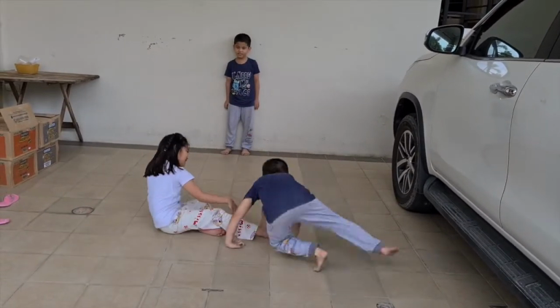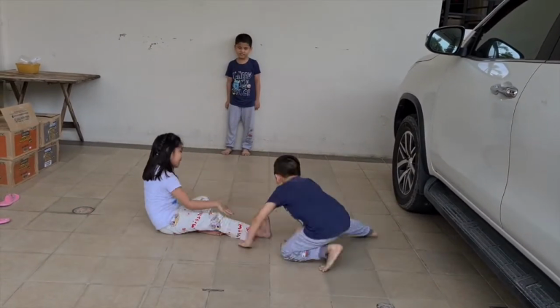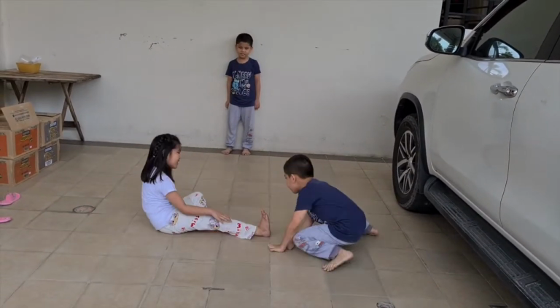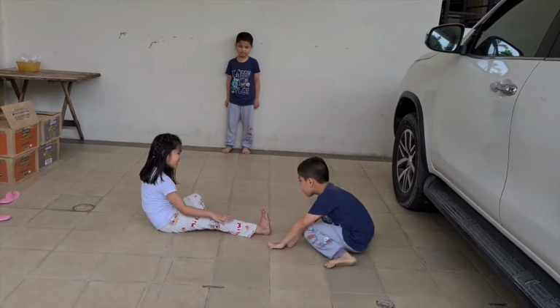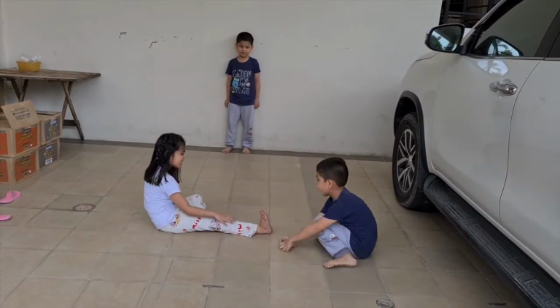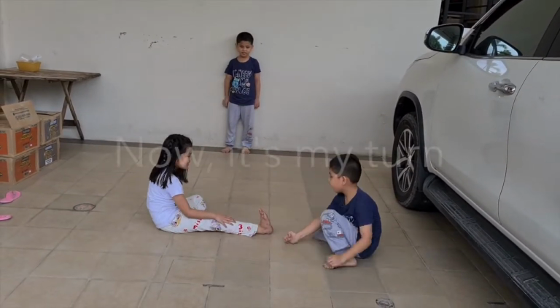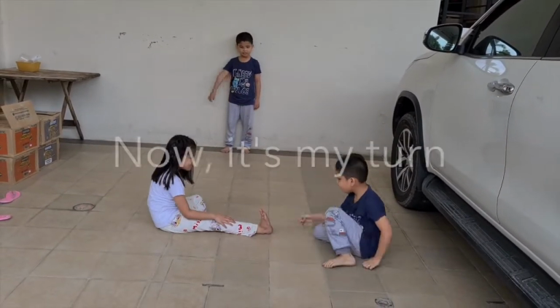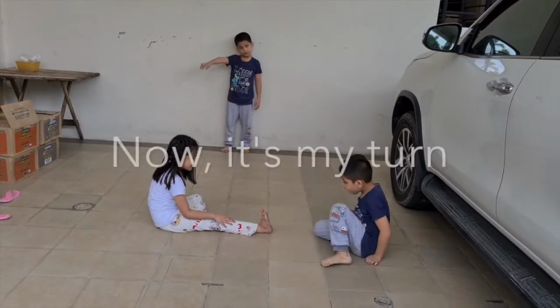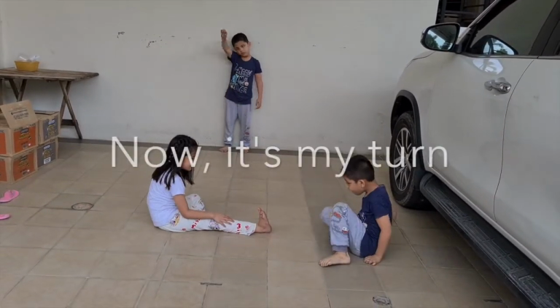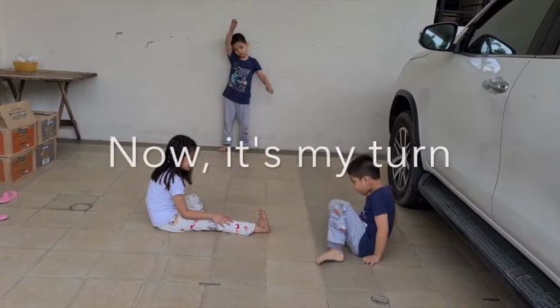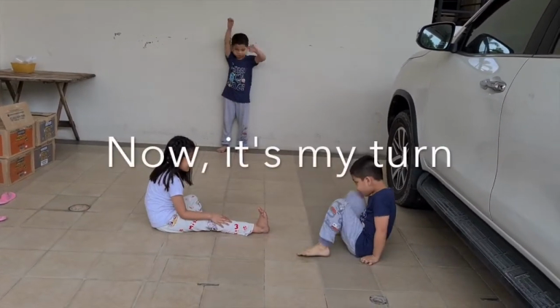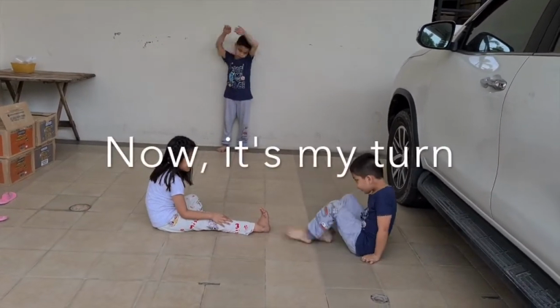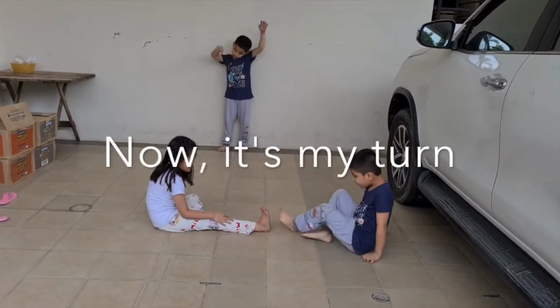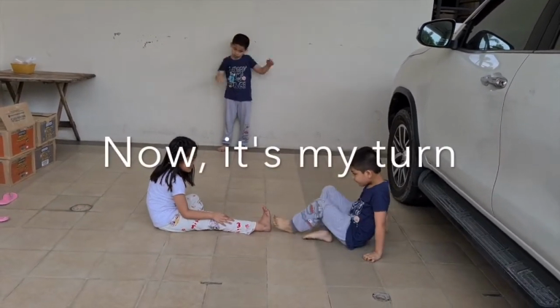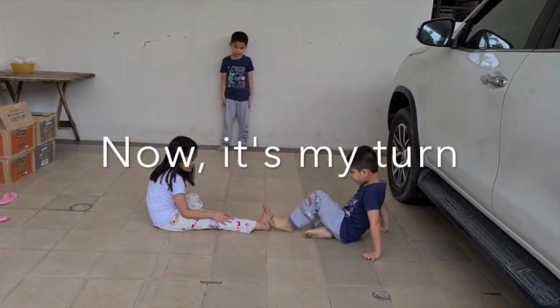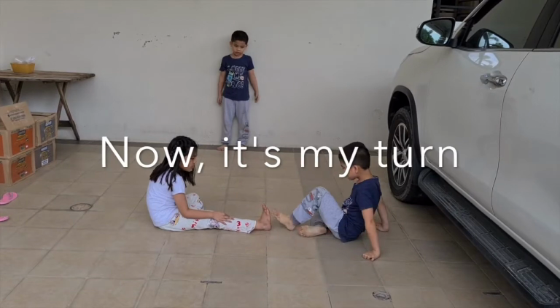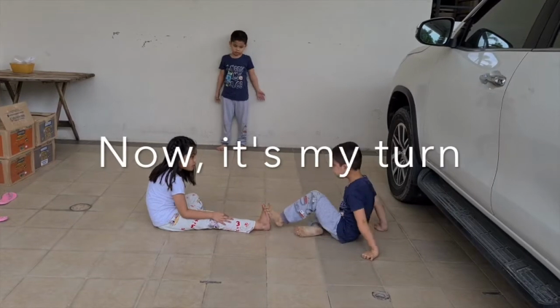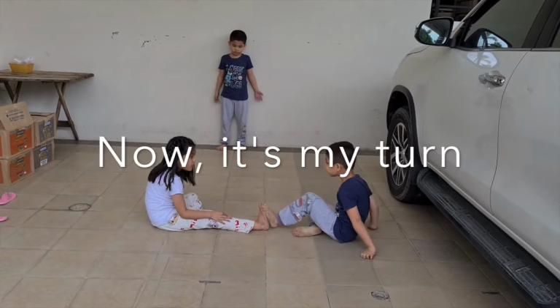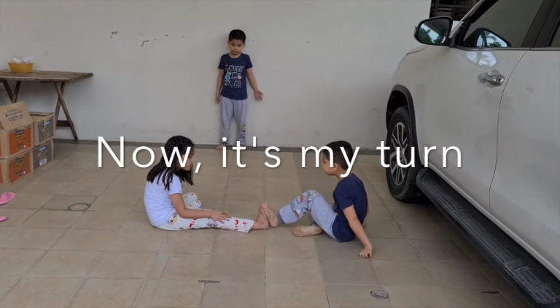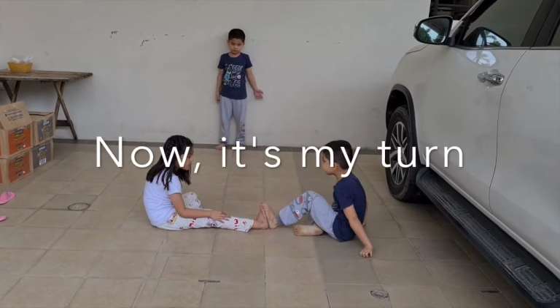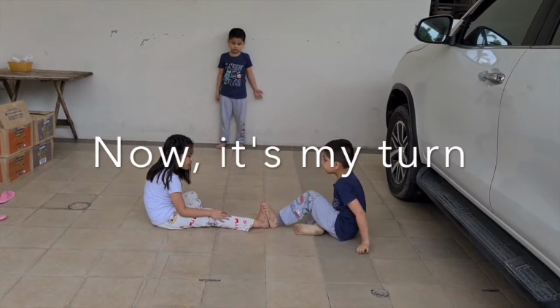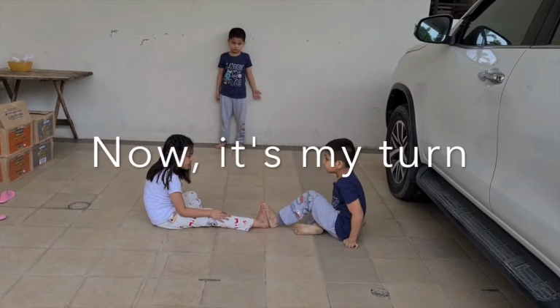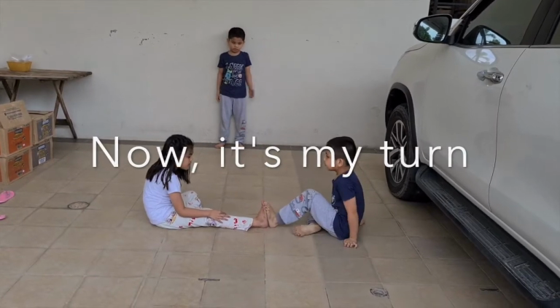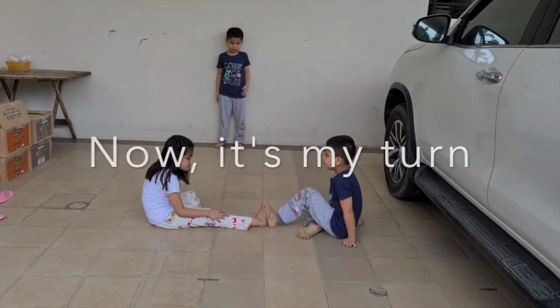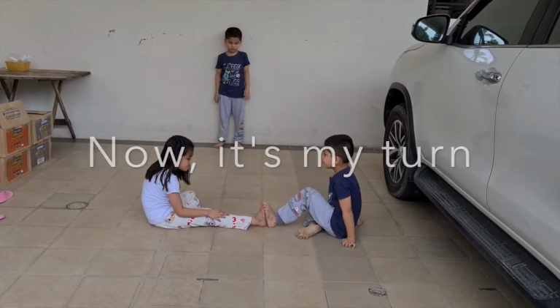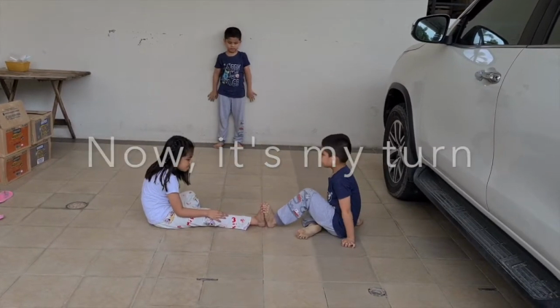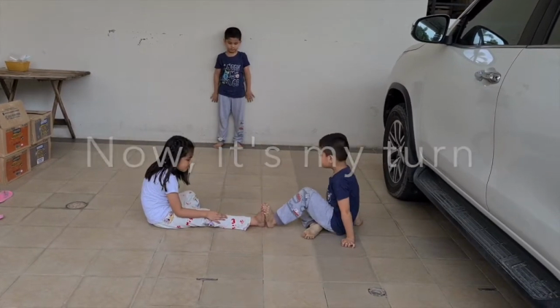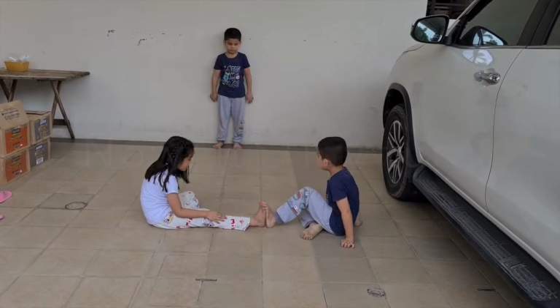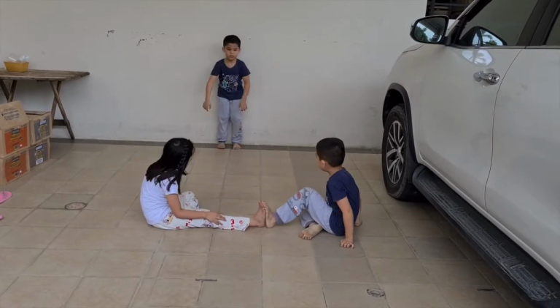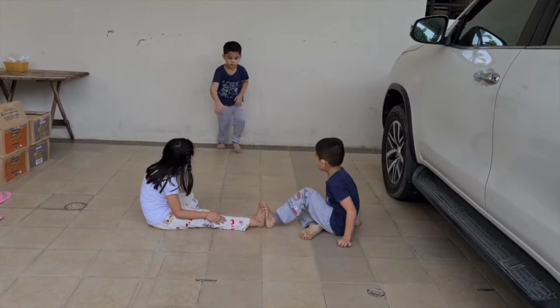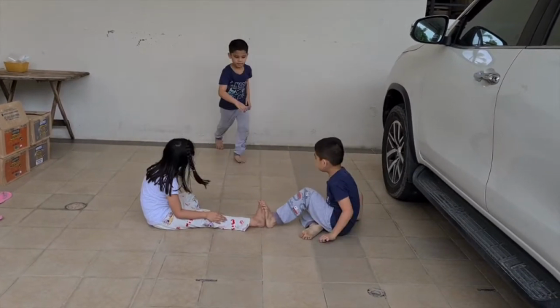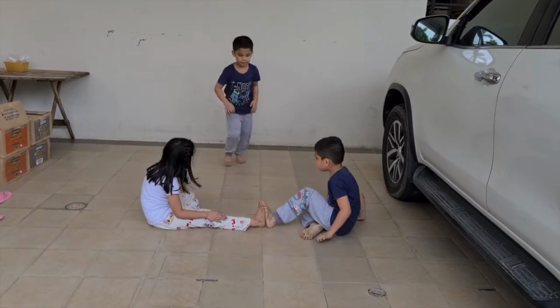So, let's watch this video and find out who's going to win the game.